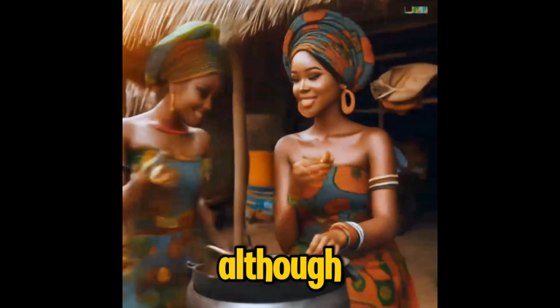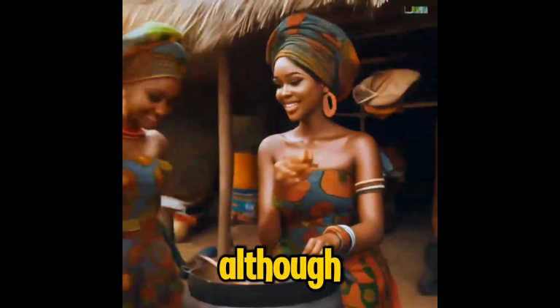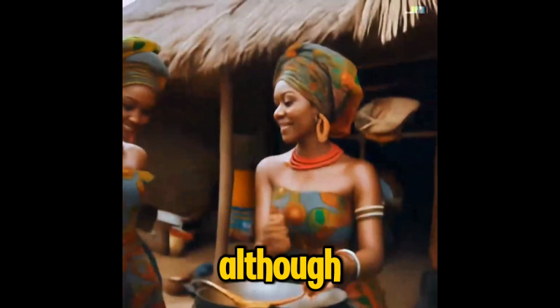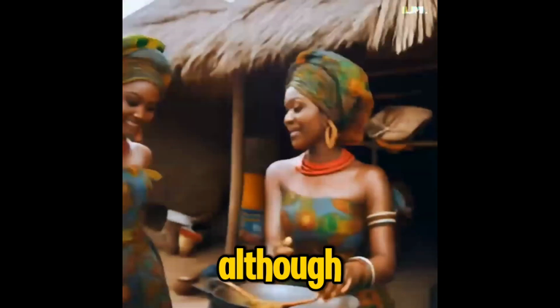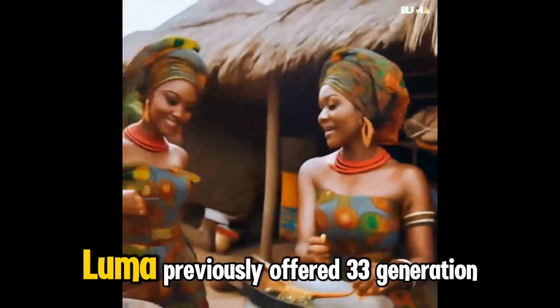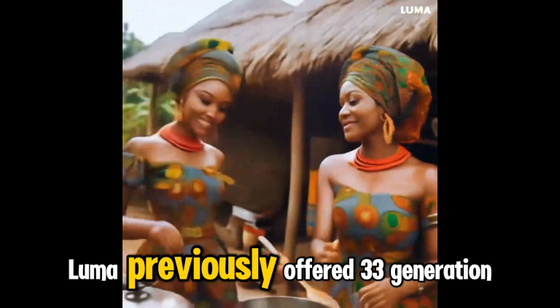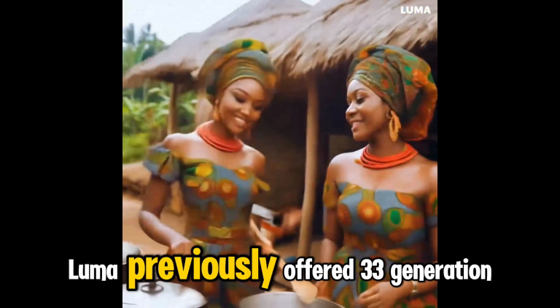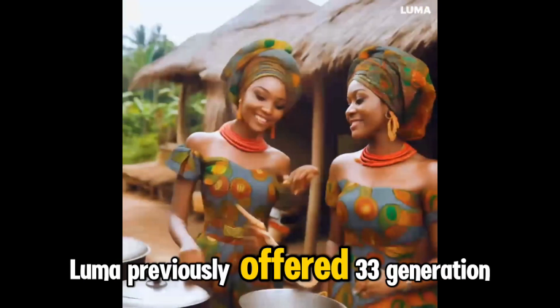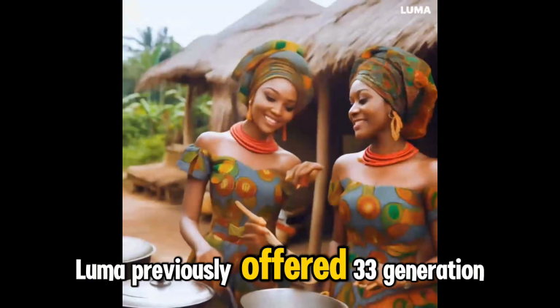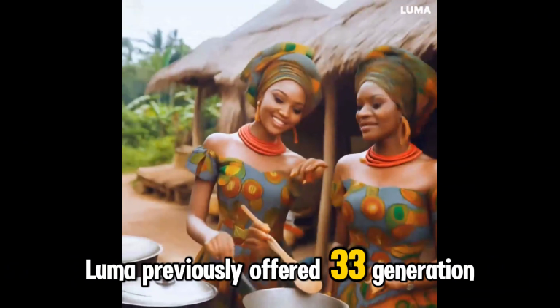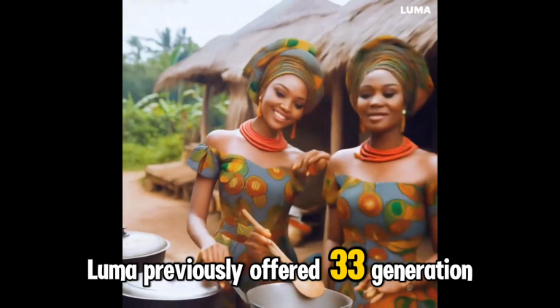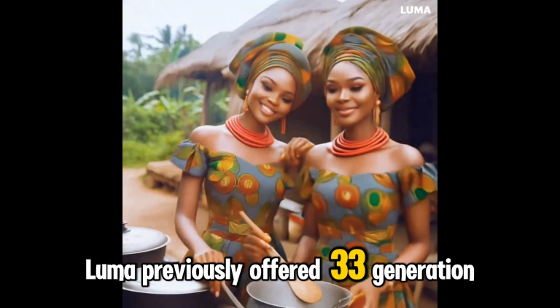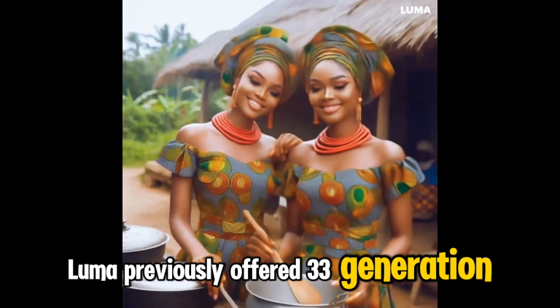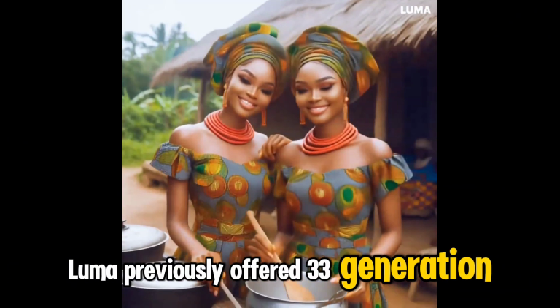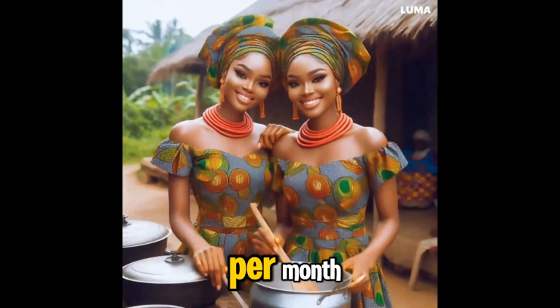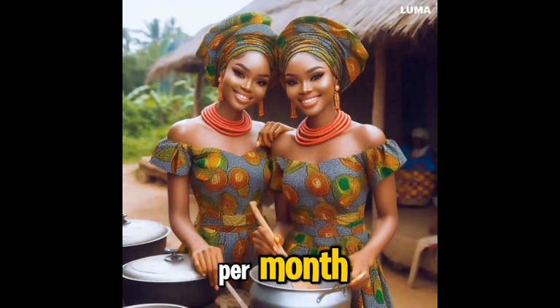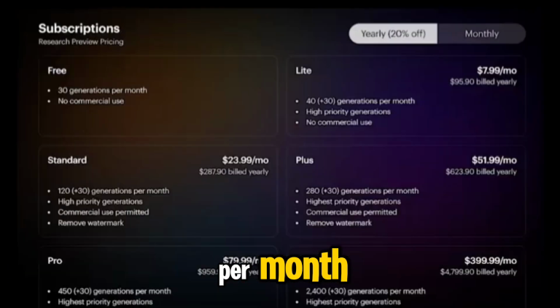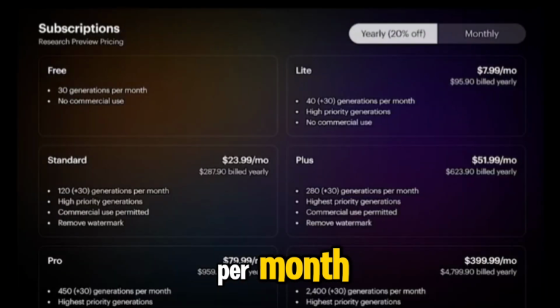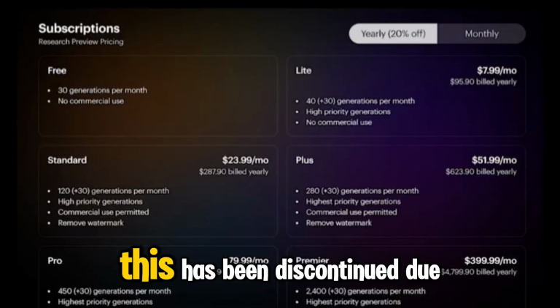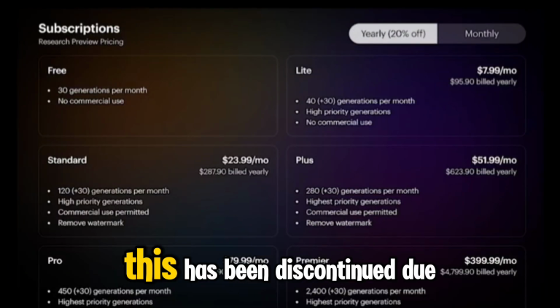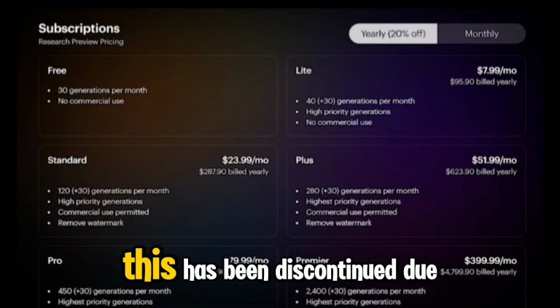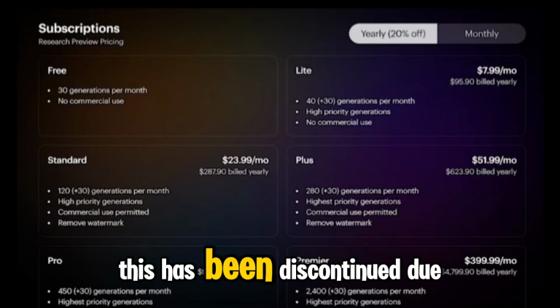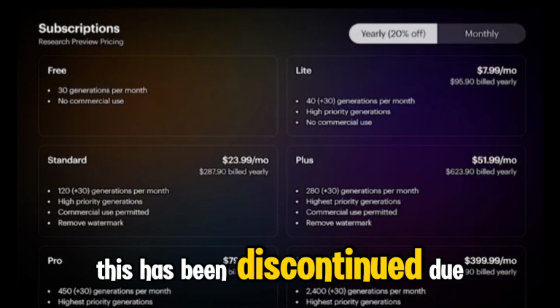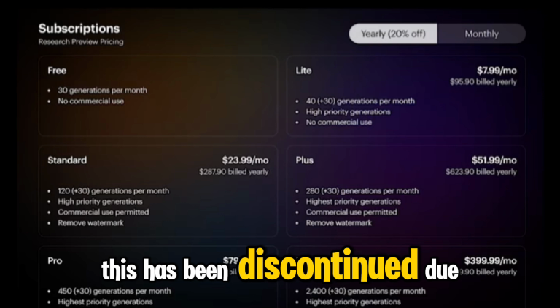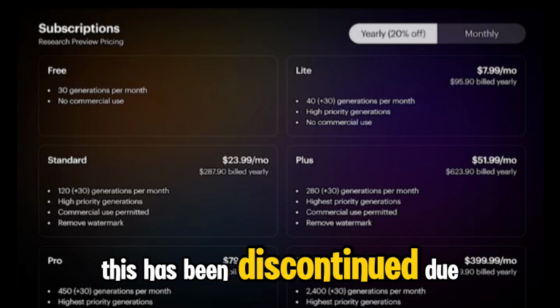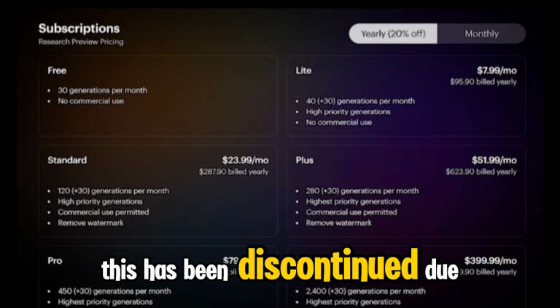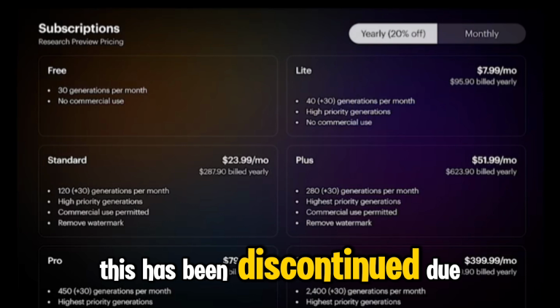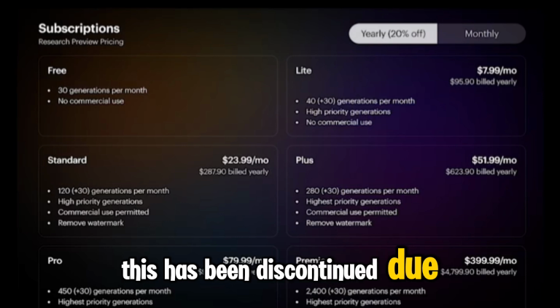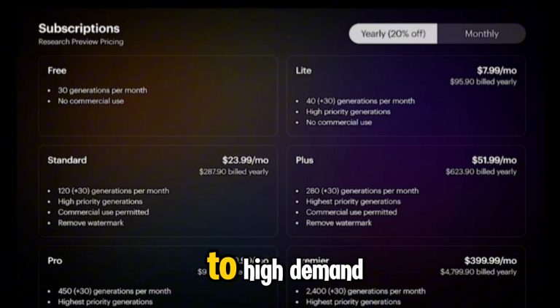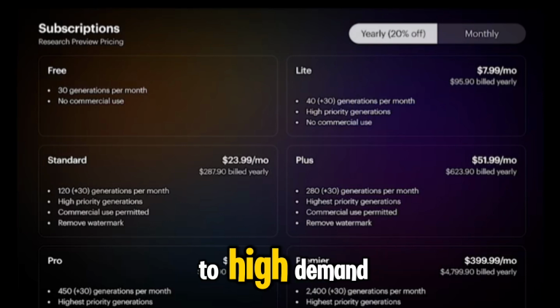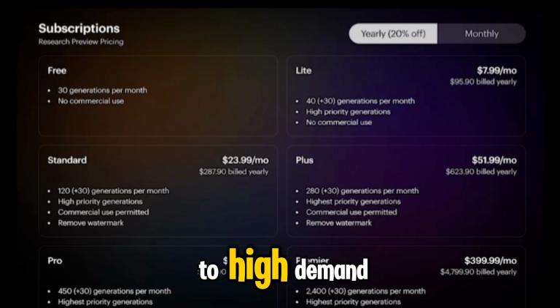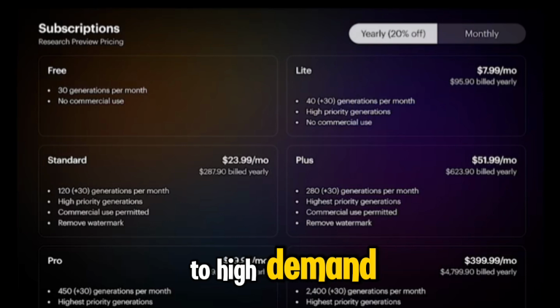Although Luma previously offered 13 free generations per month, this has been discontinued due to high demand.